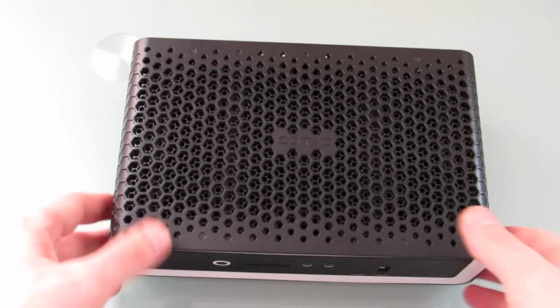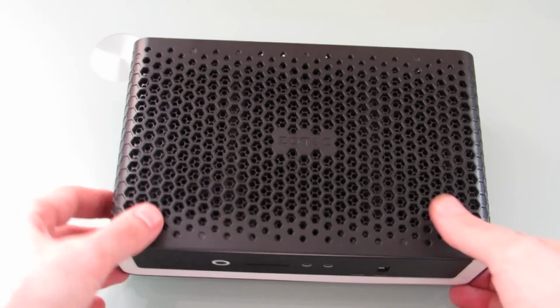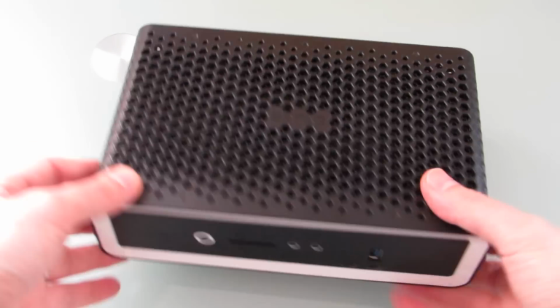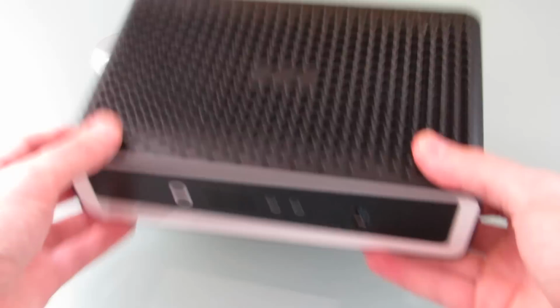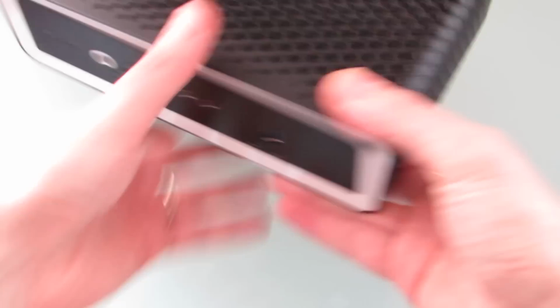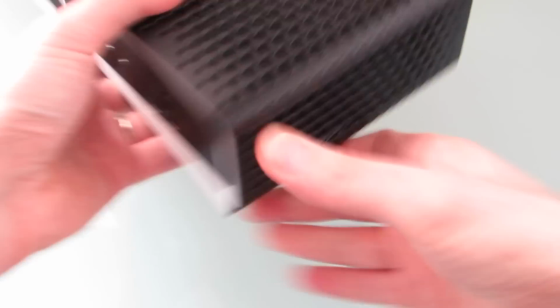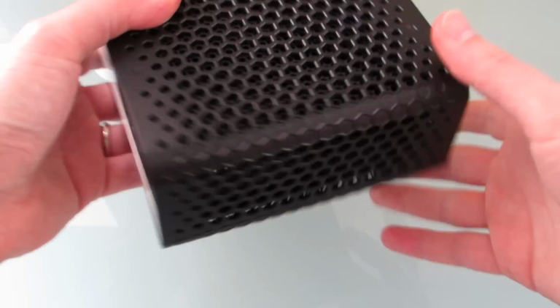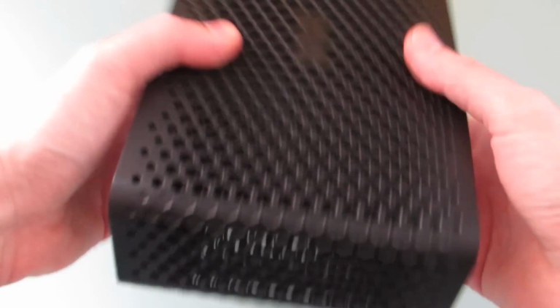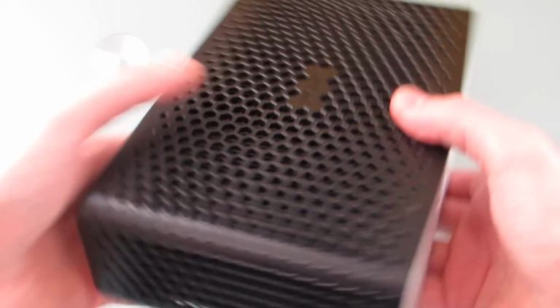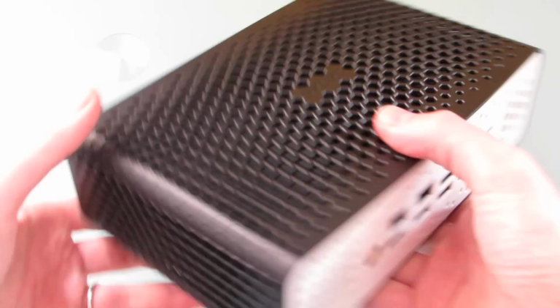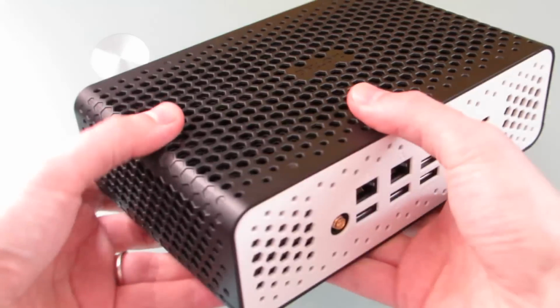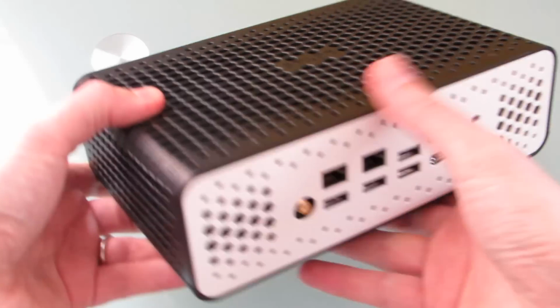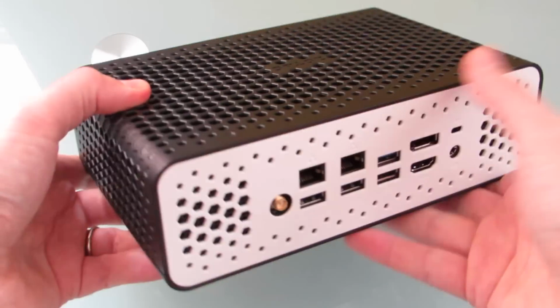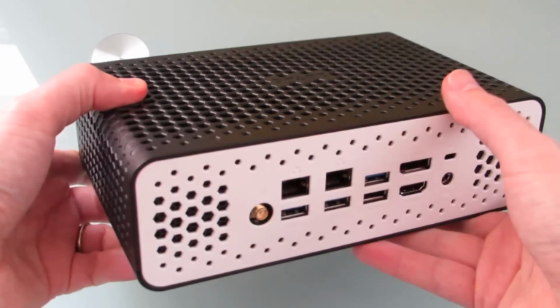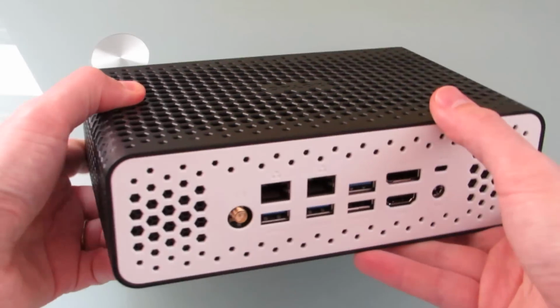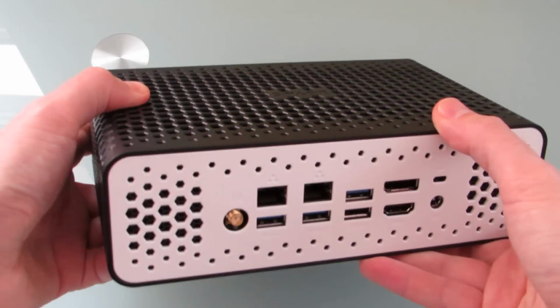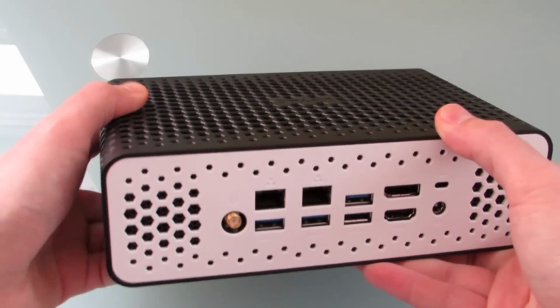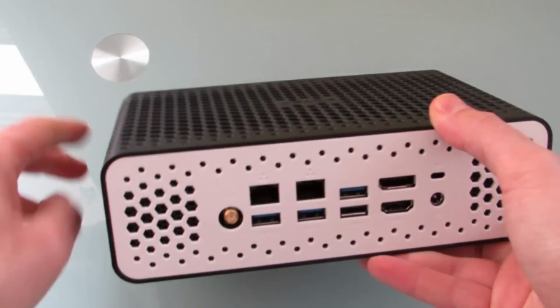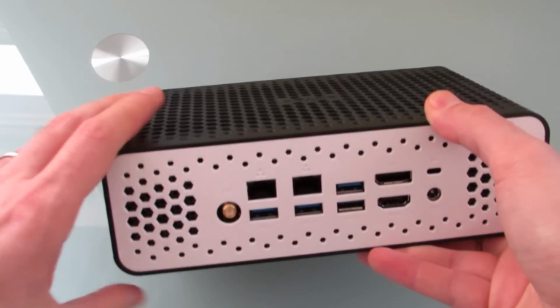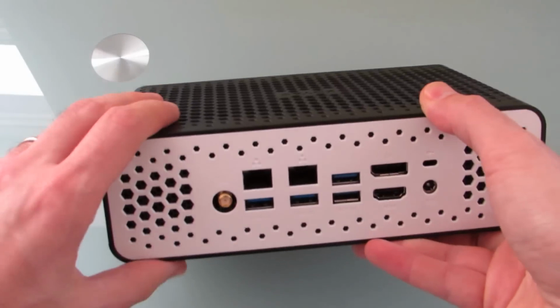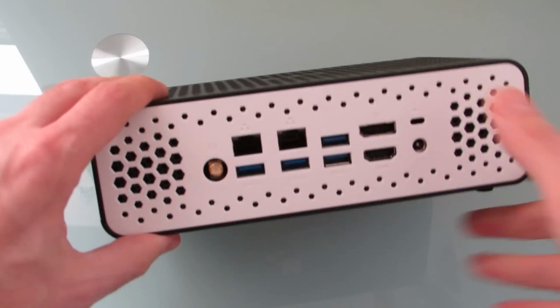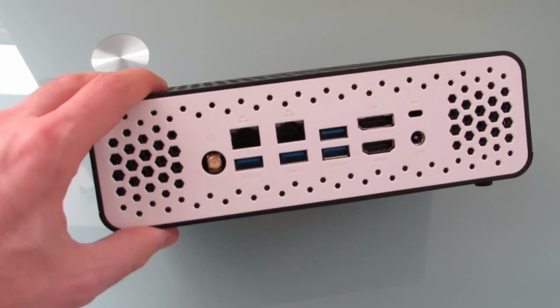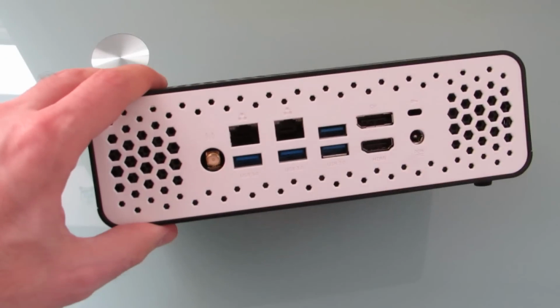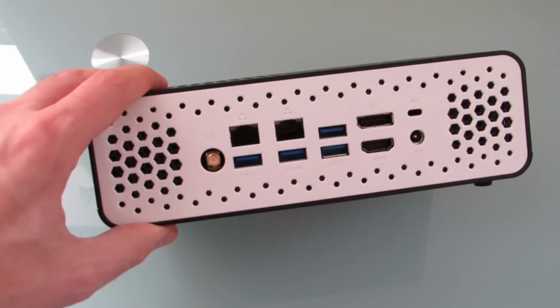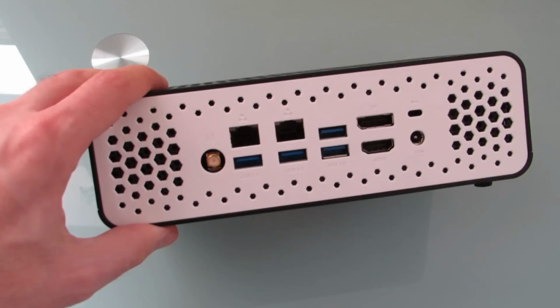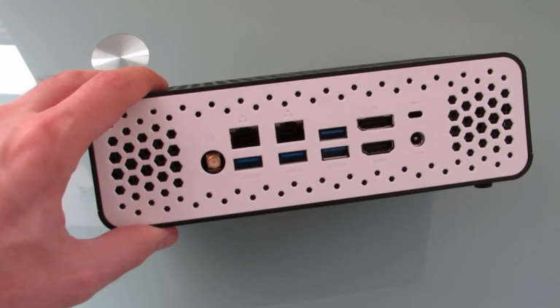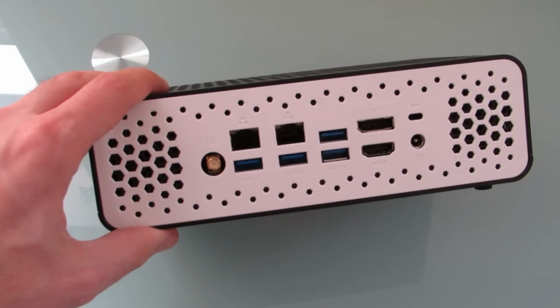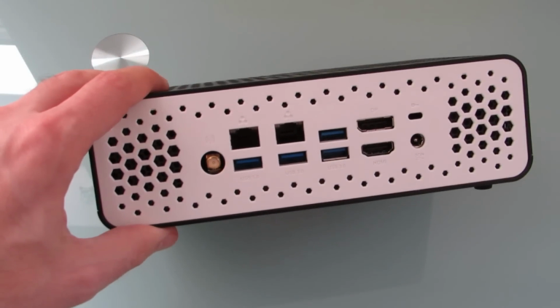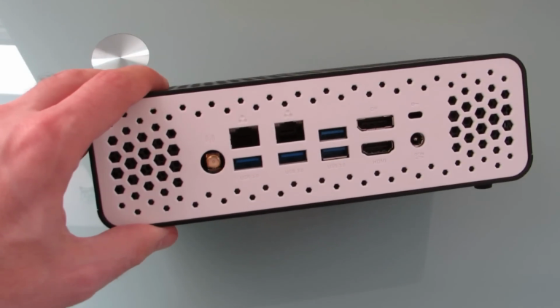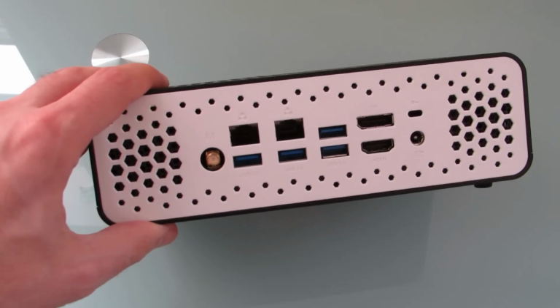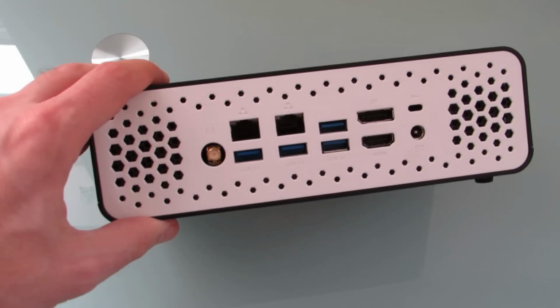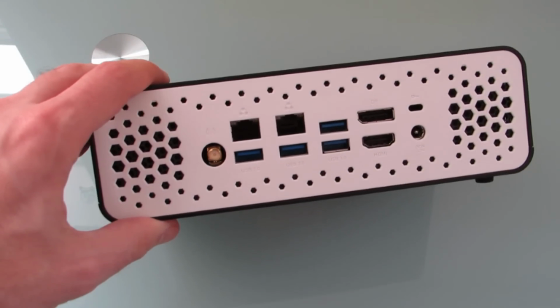You don't have to worry that performance is going to be affected when a fan stops working.